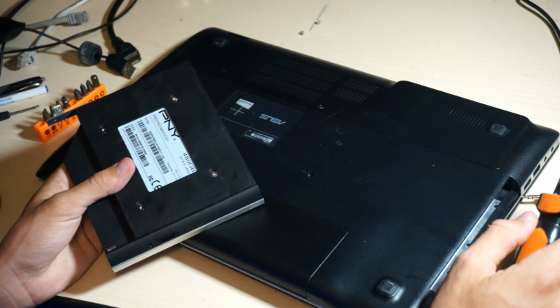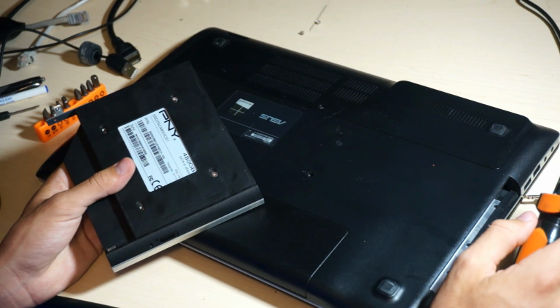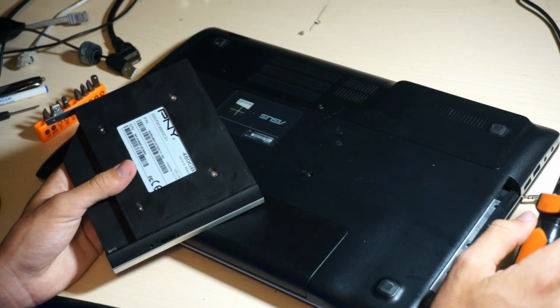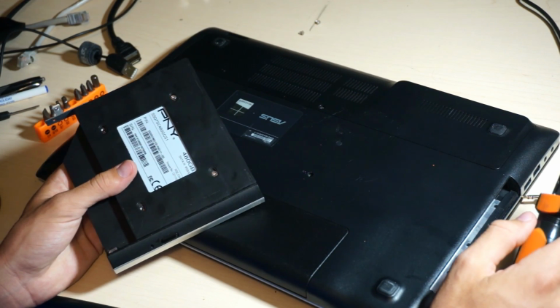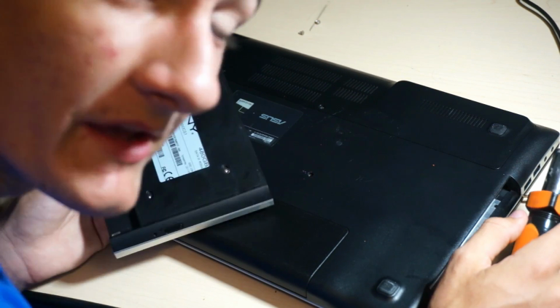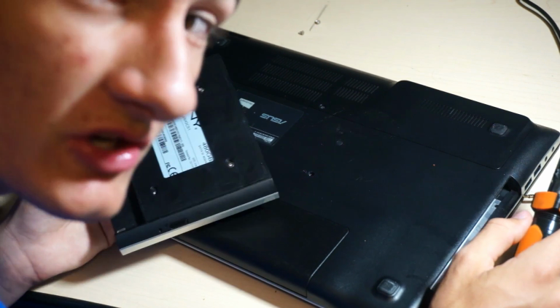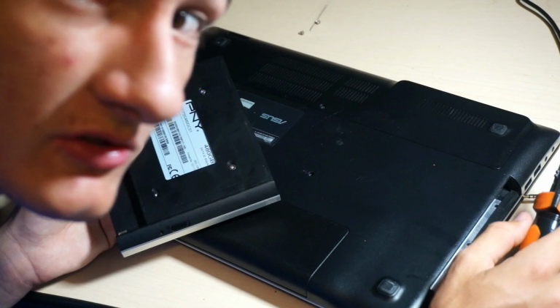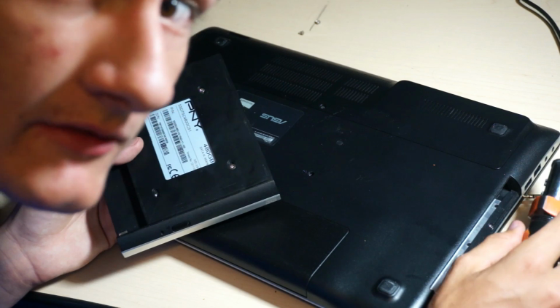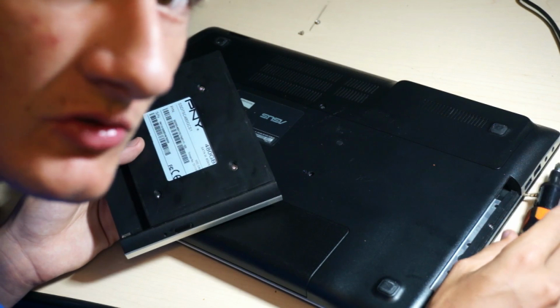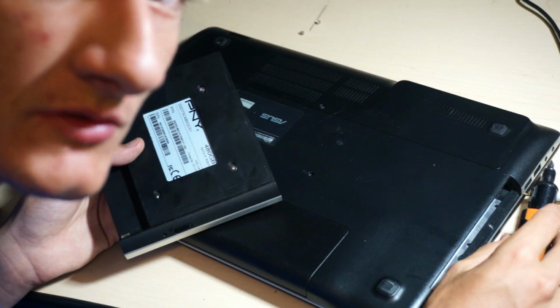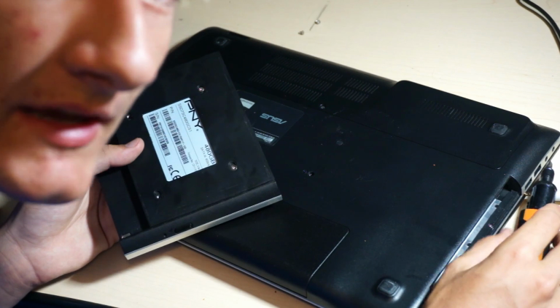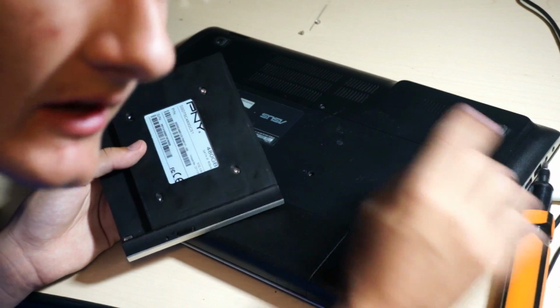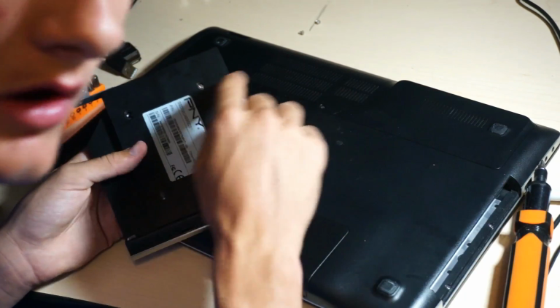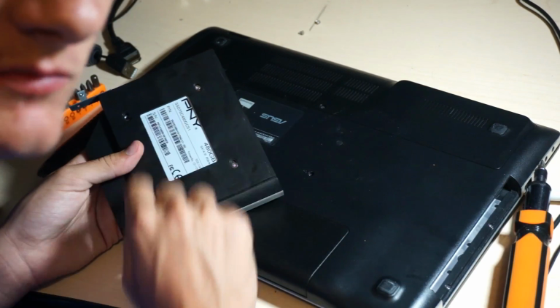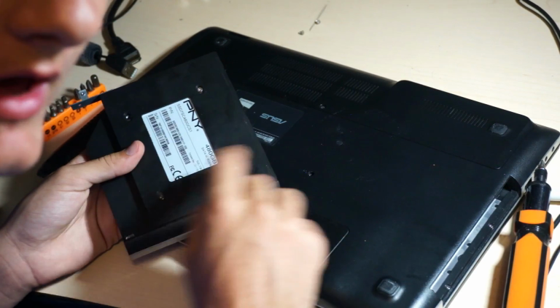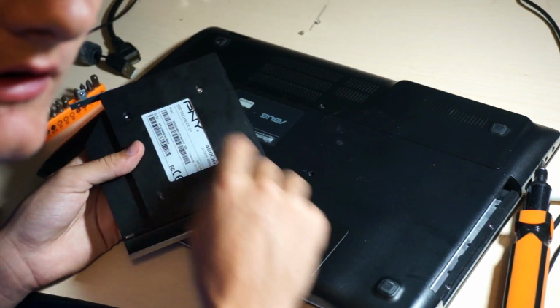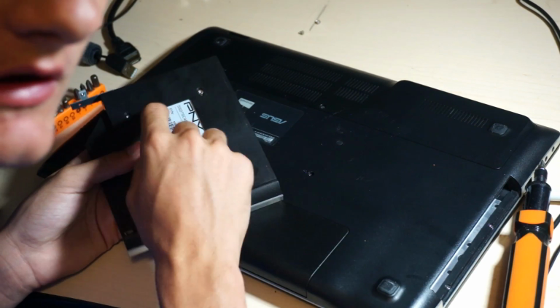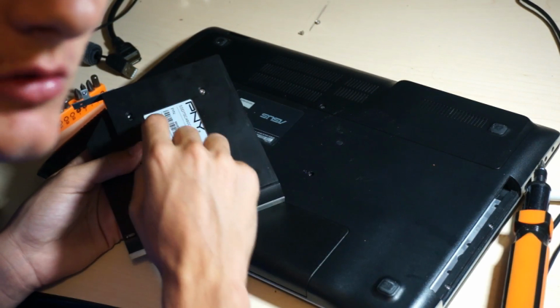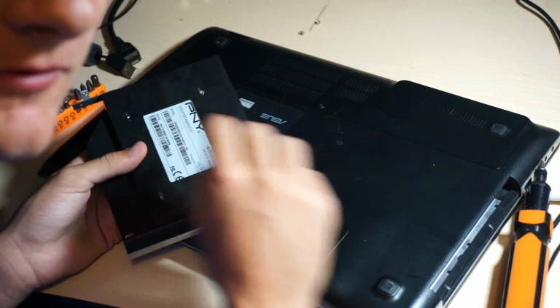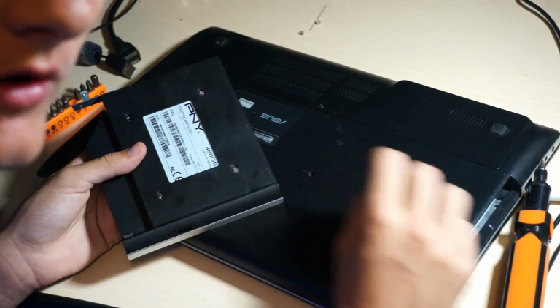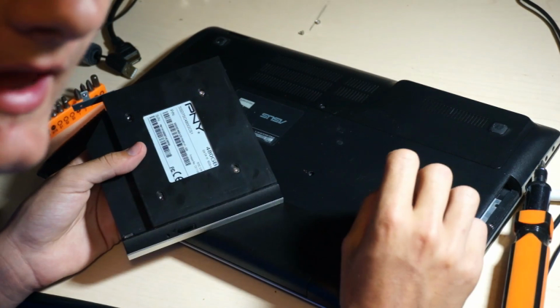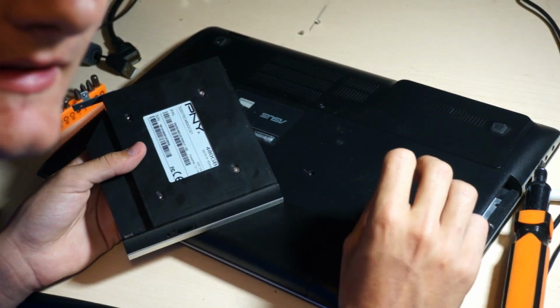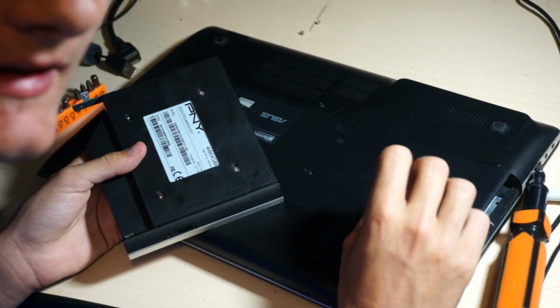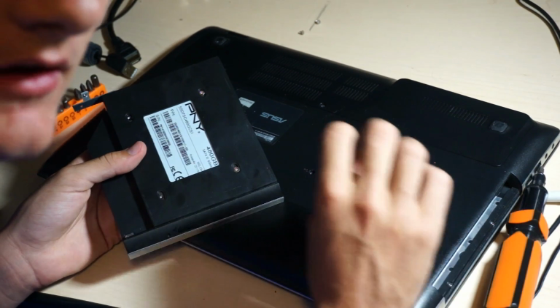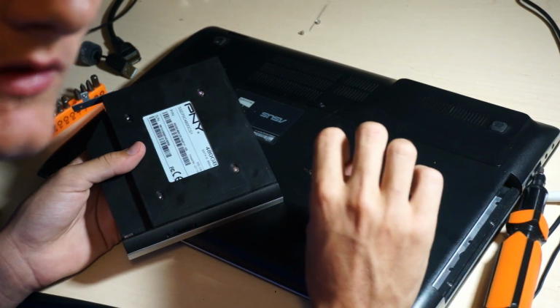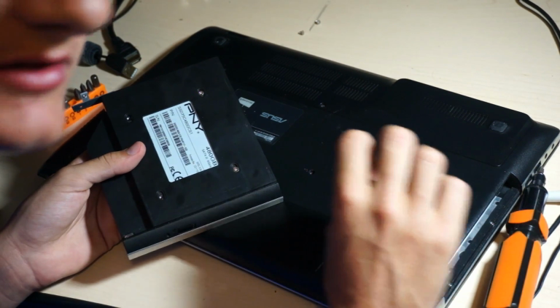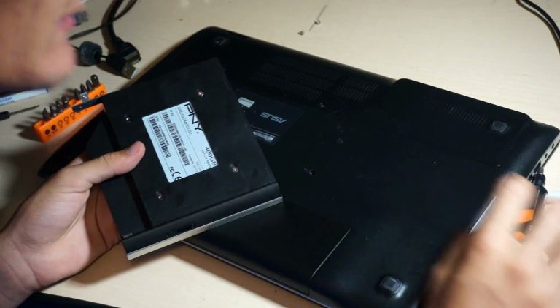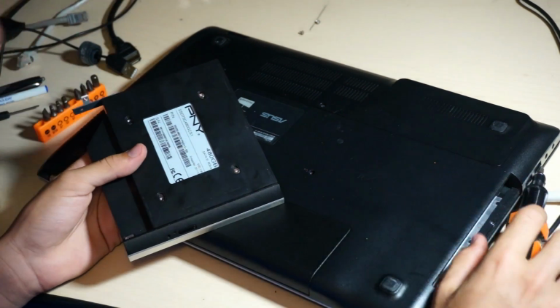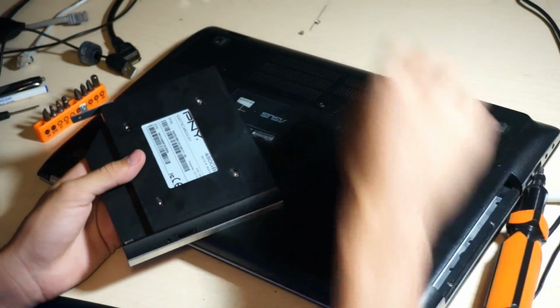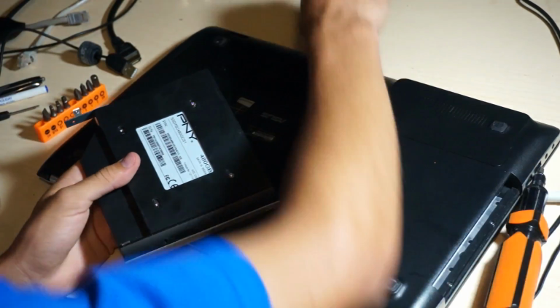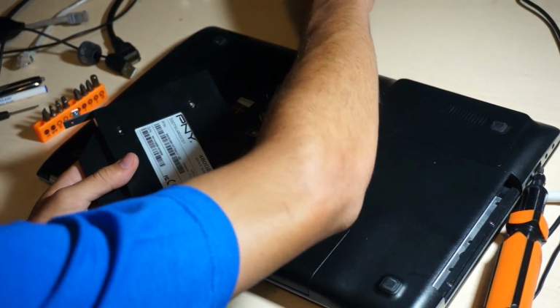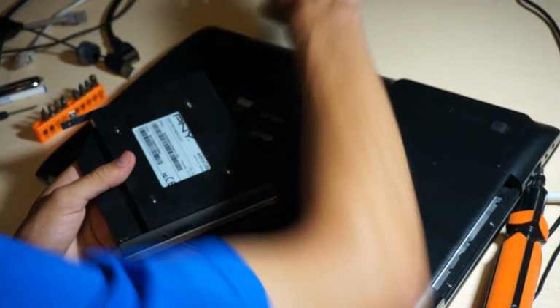Make sure you tighten screws in a cross pattern to avoid over-tightening on any one spot.